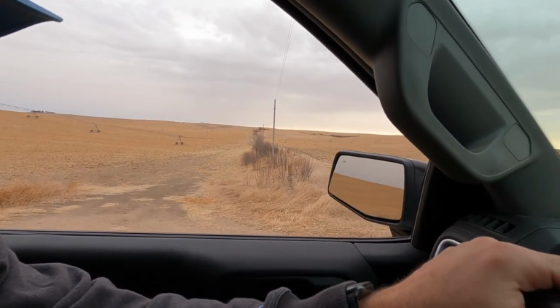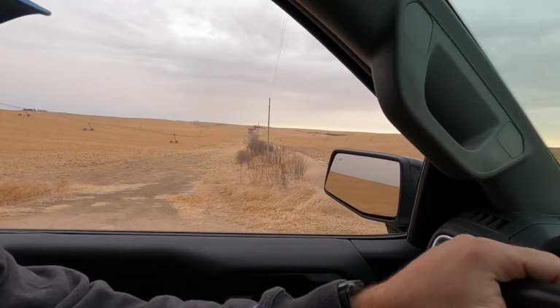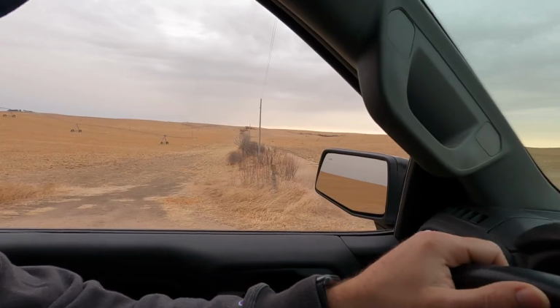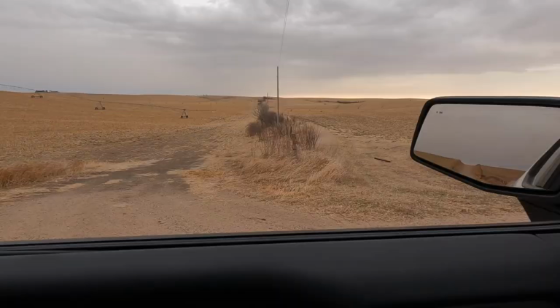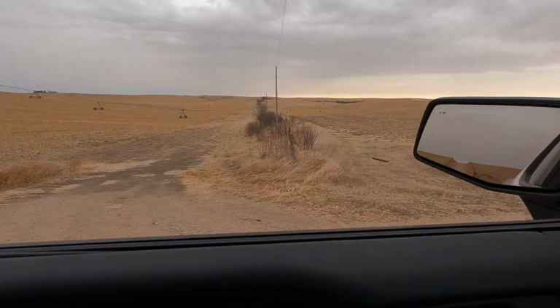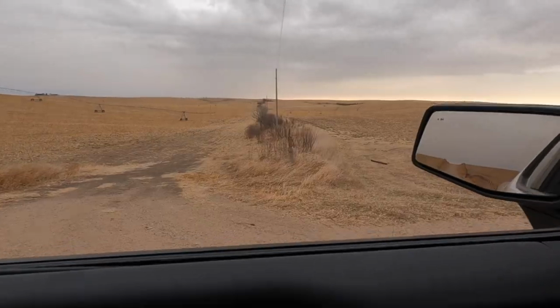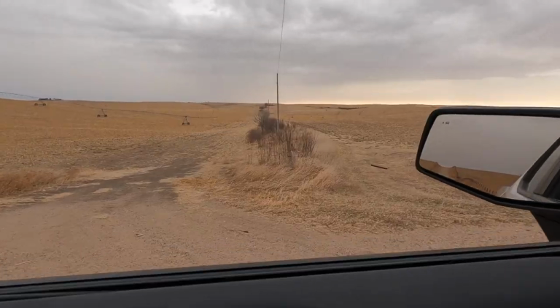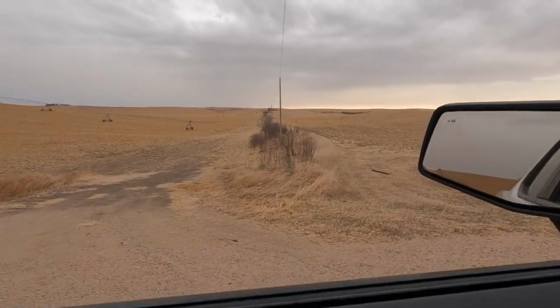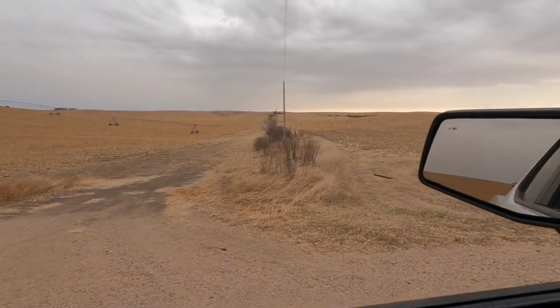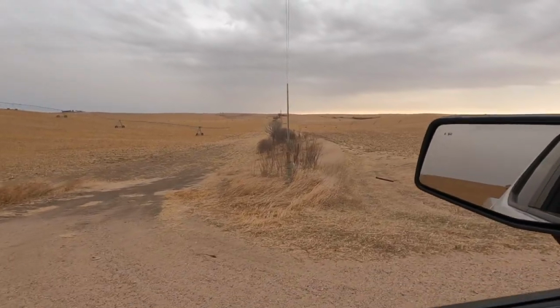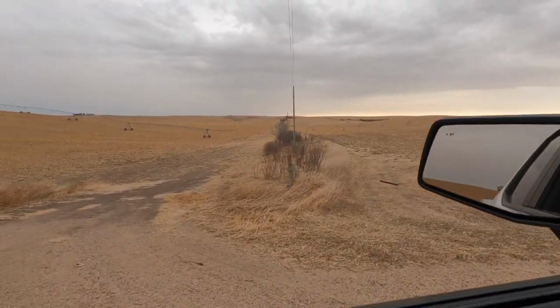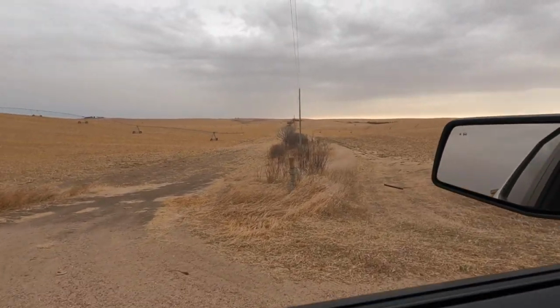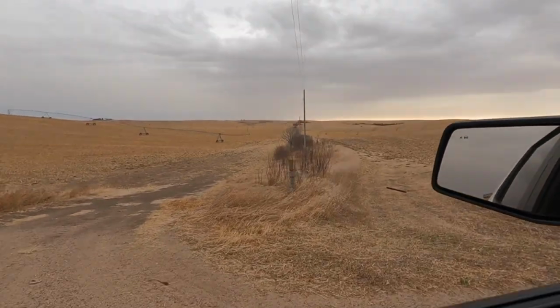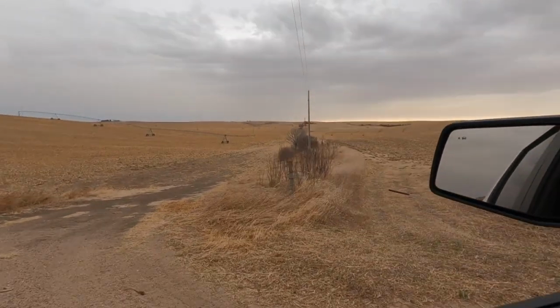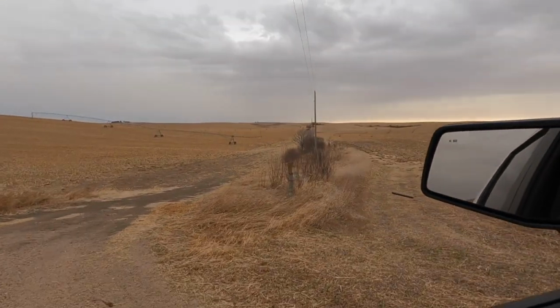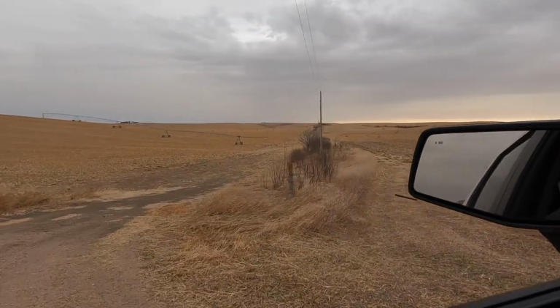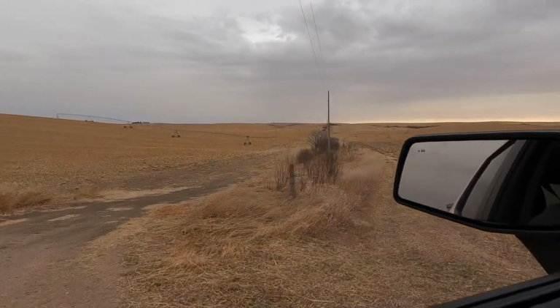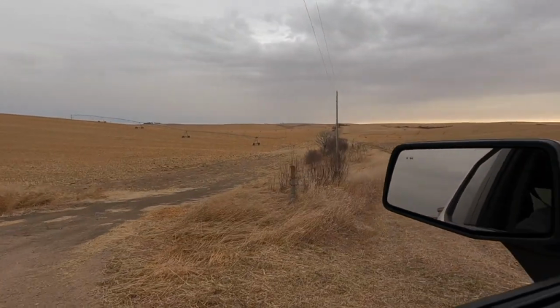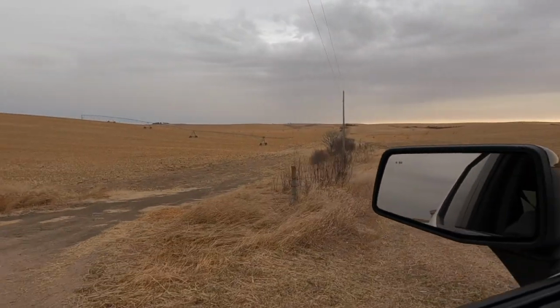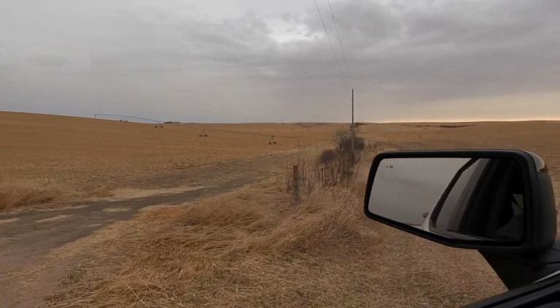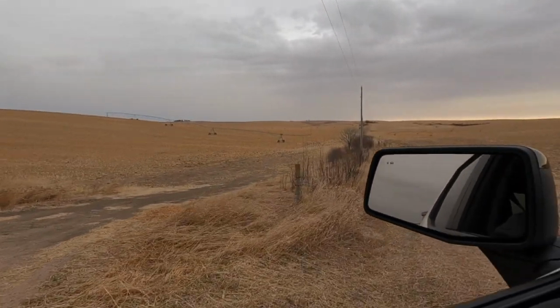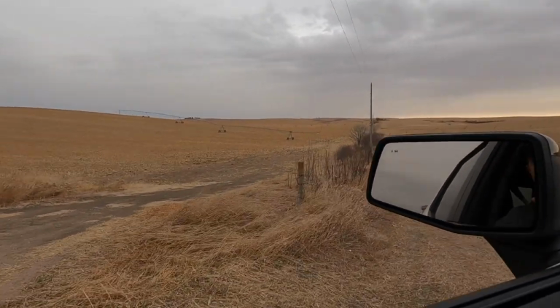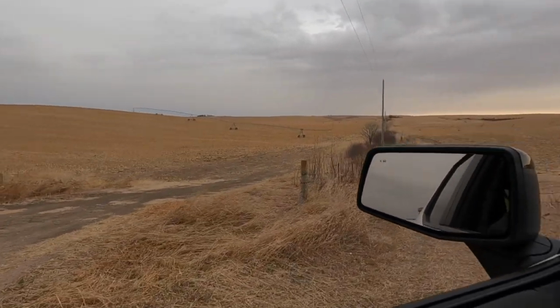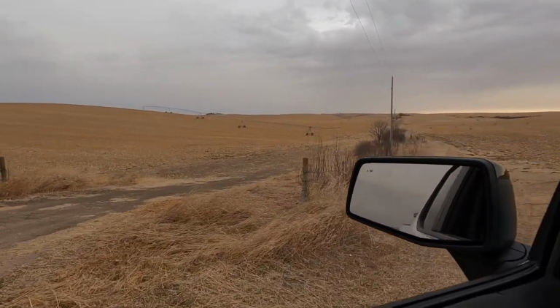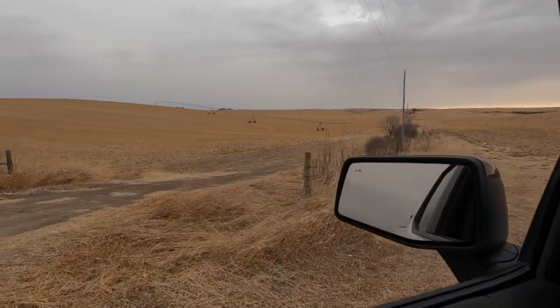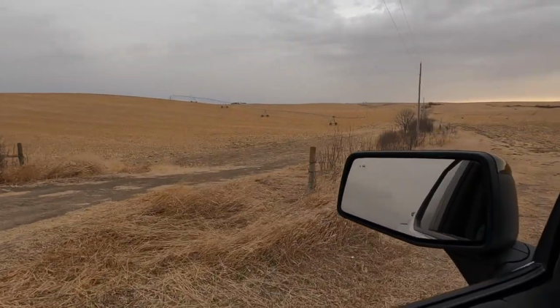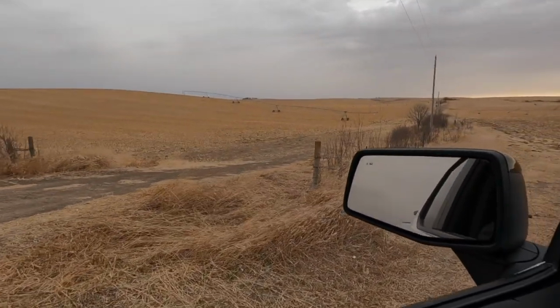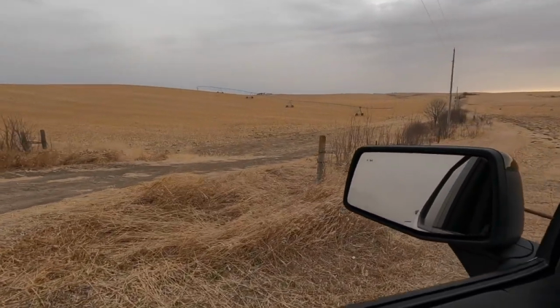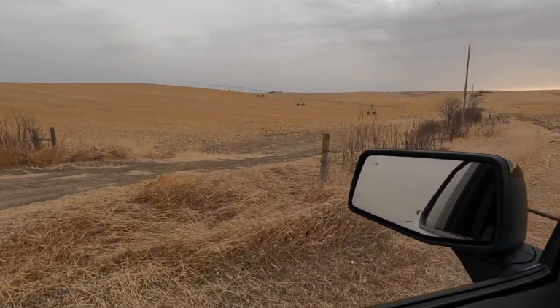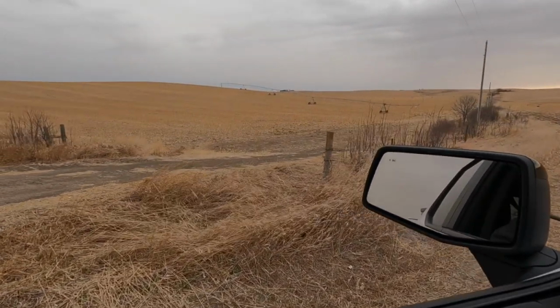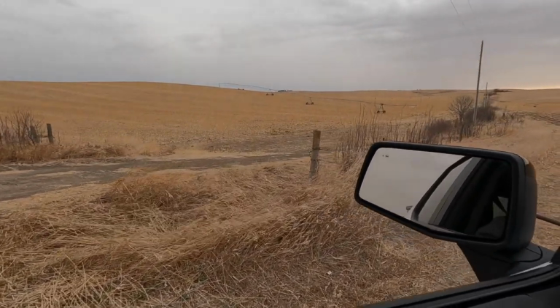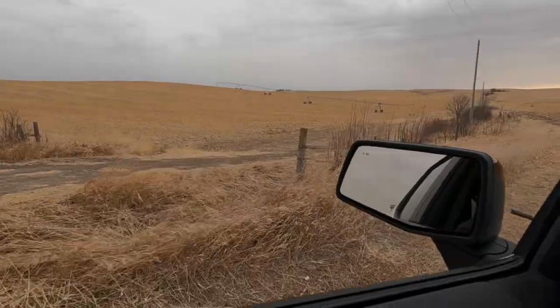Of course the cattle guys wouldn't unhook the fence that they put up.